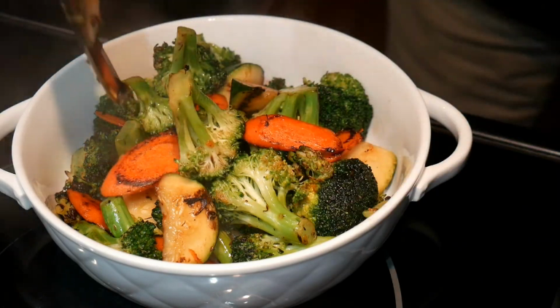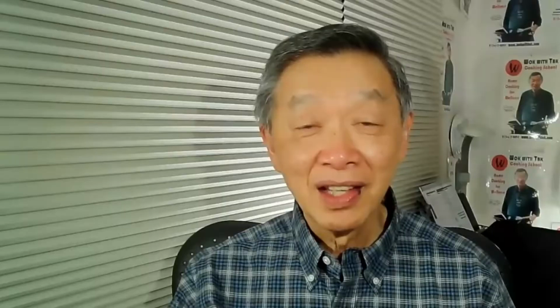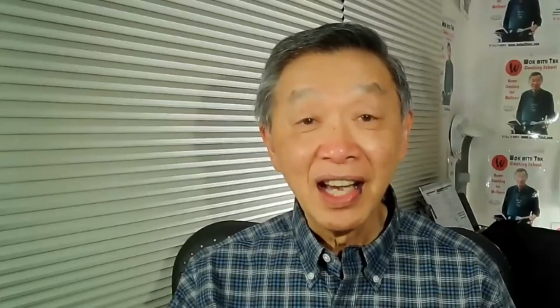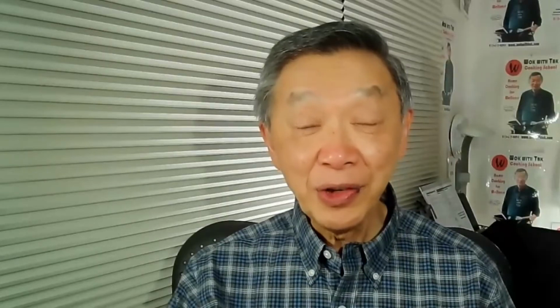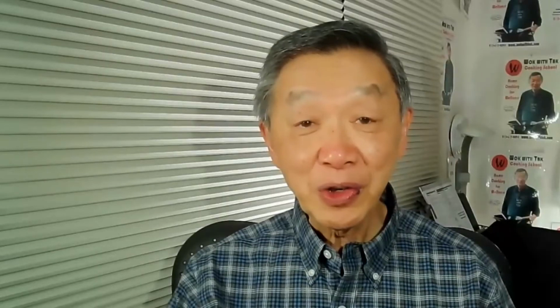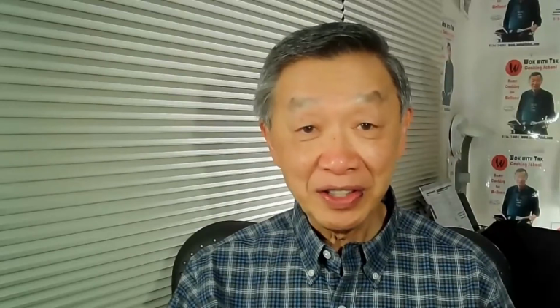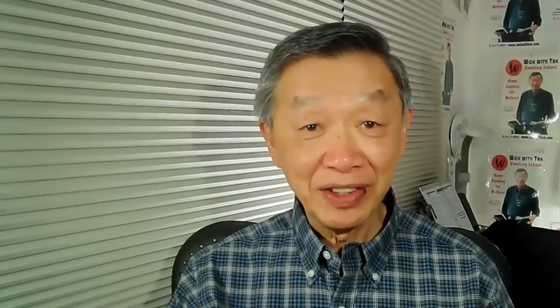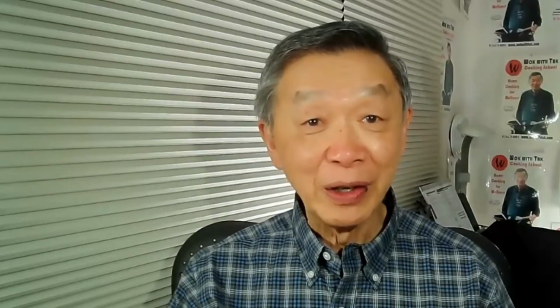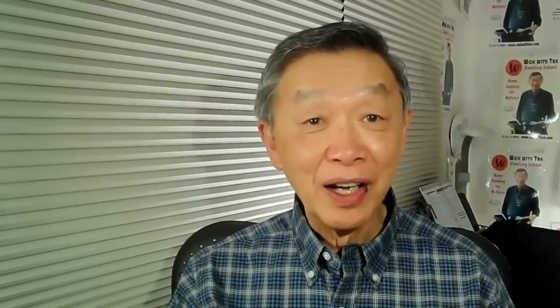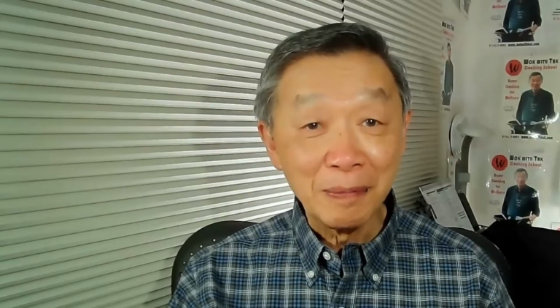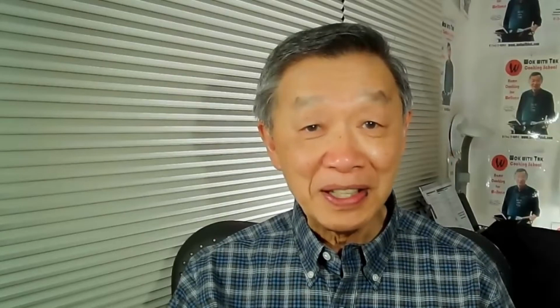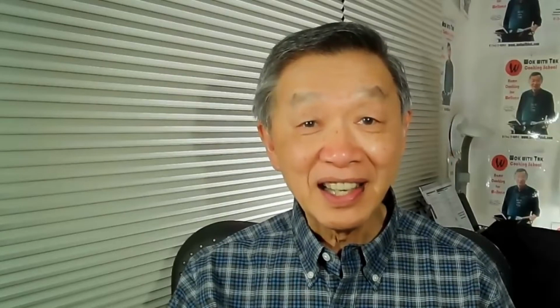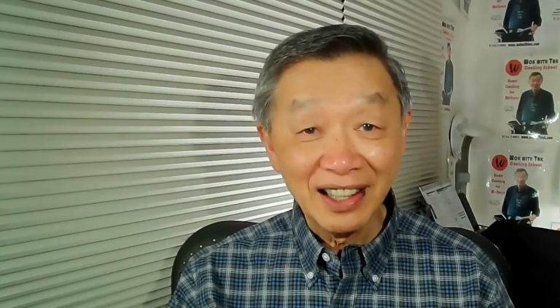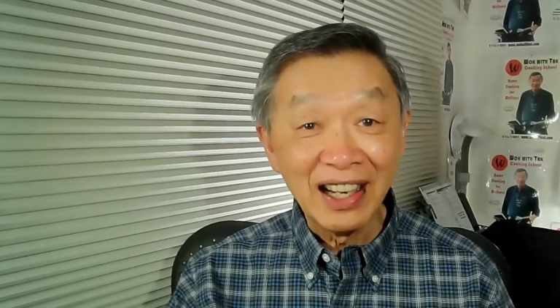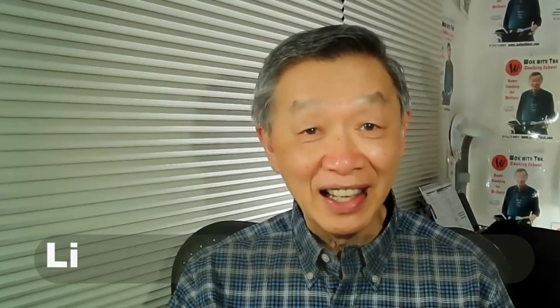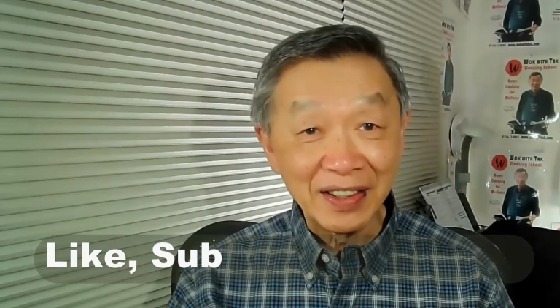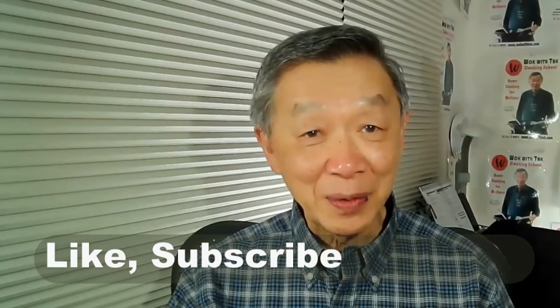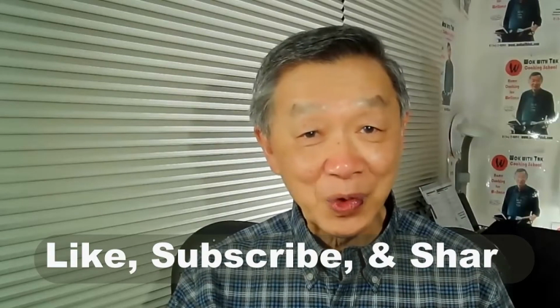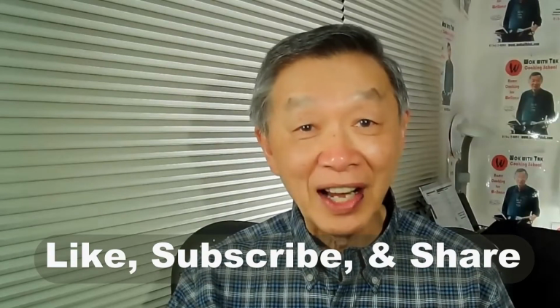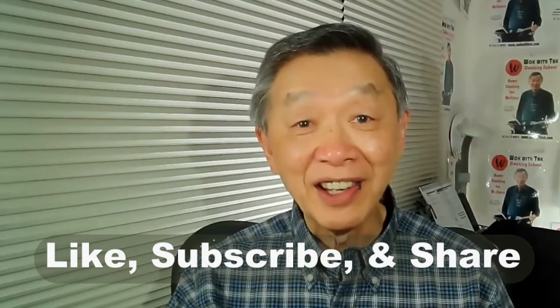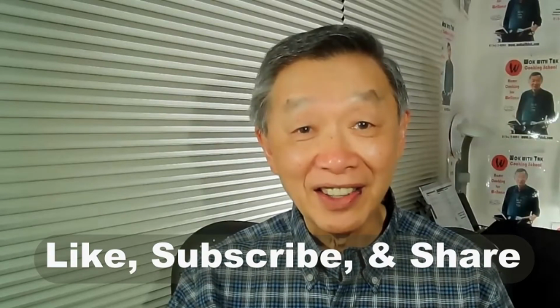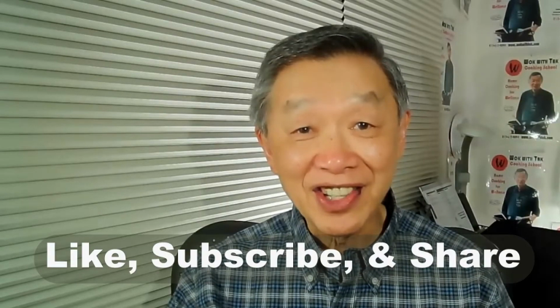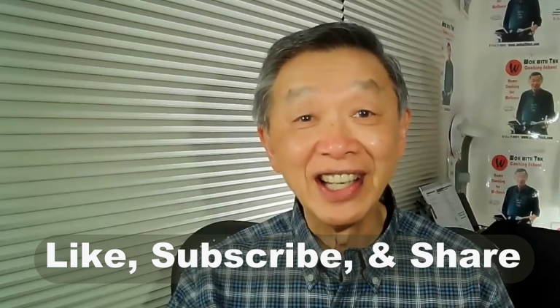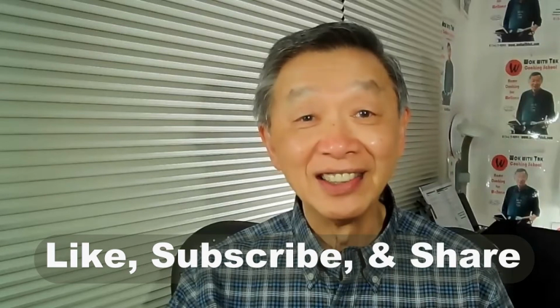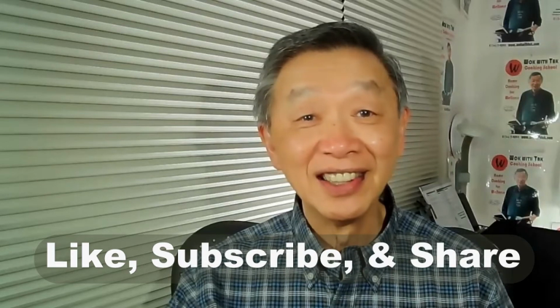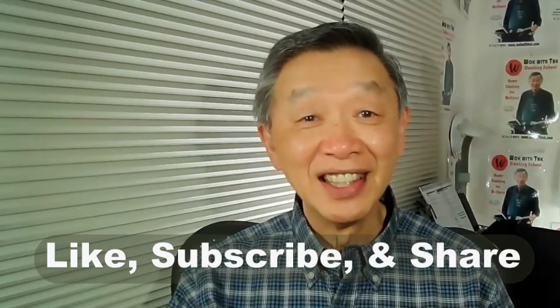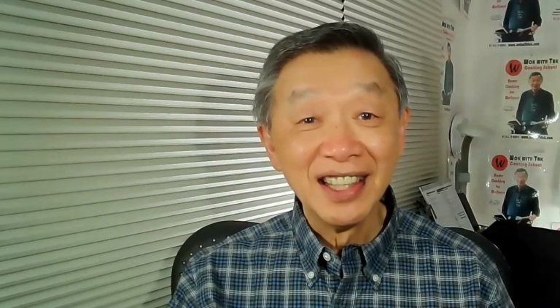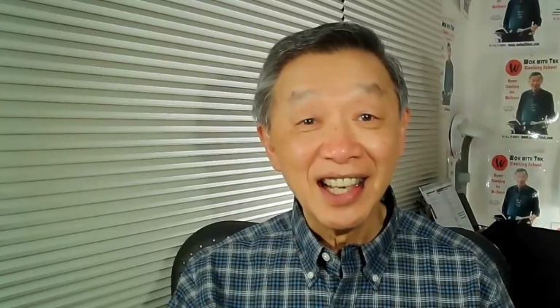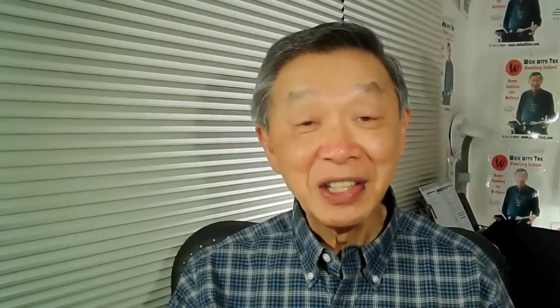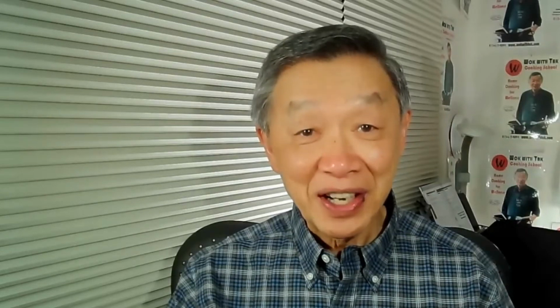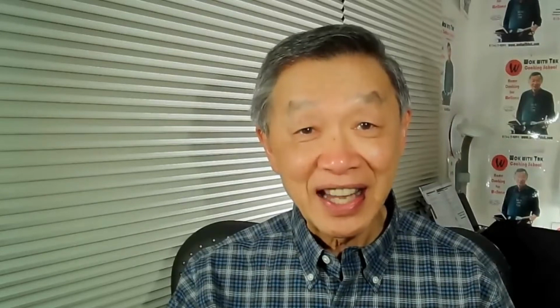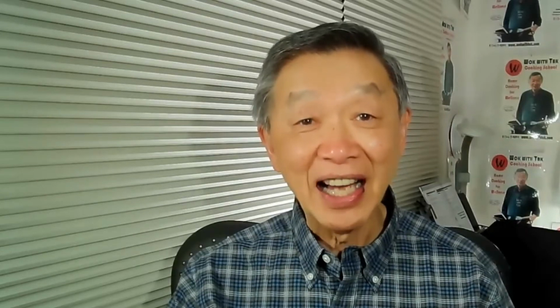If you enjoyed this video, please click like, subscribe, and share. See you next time.